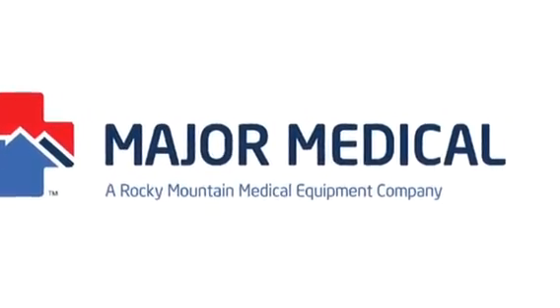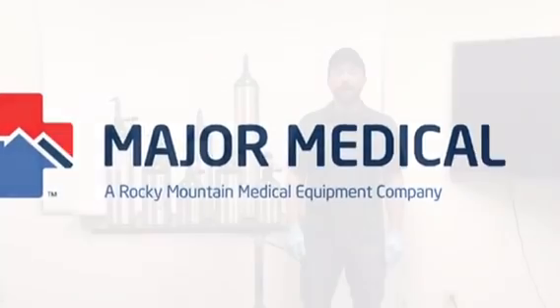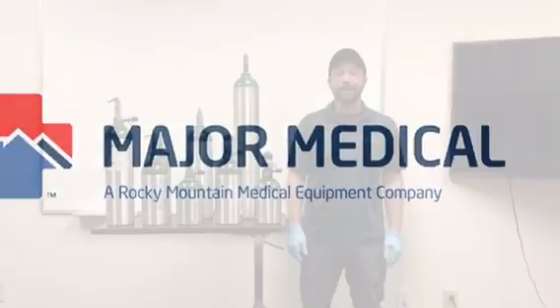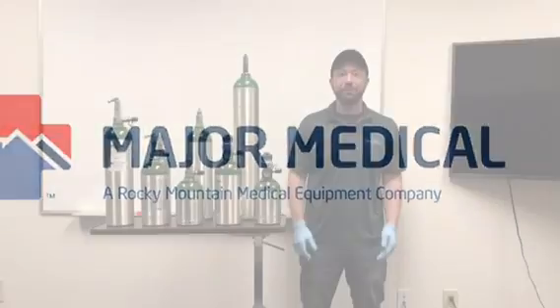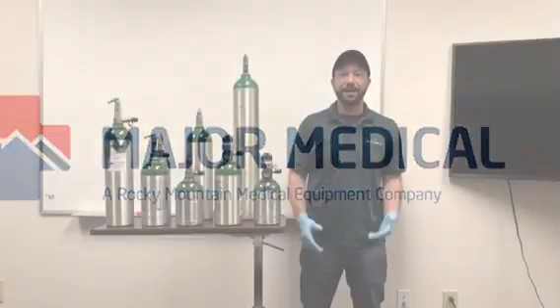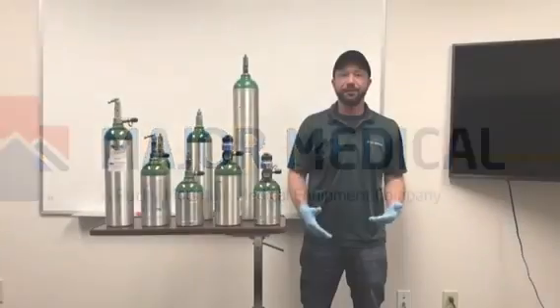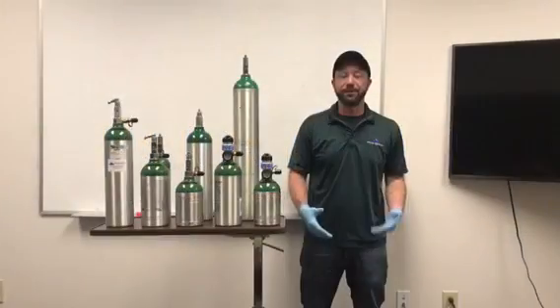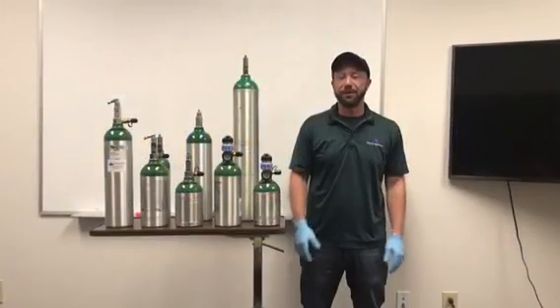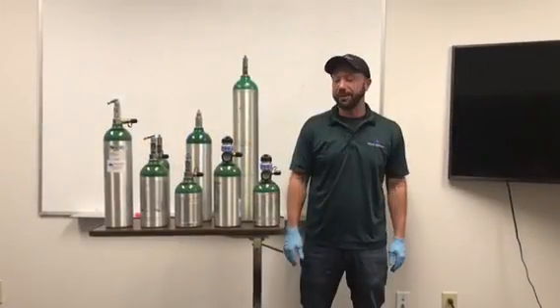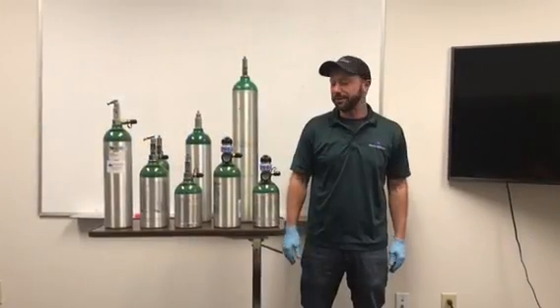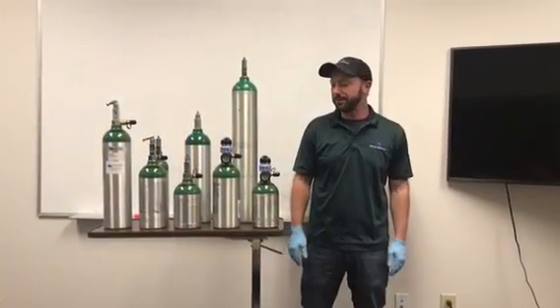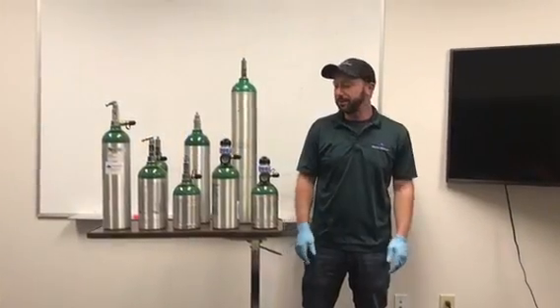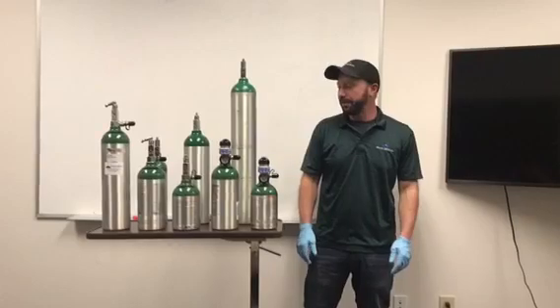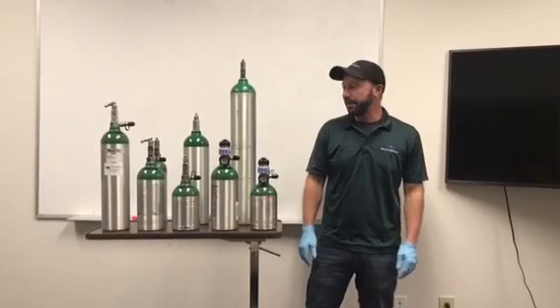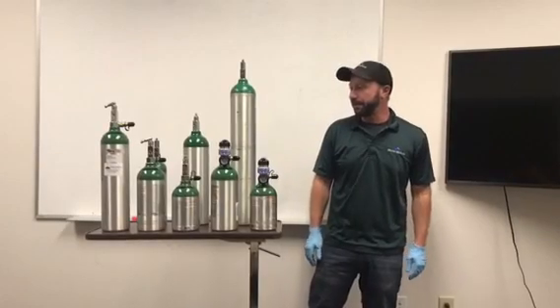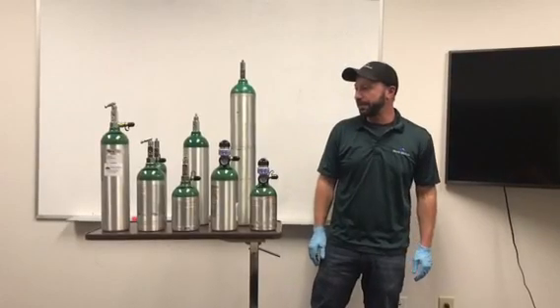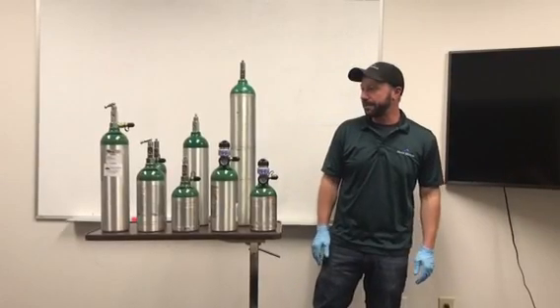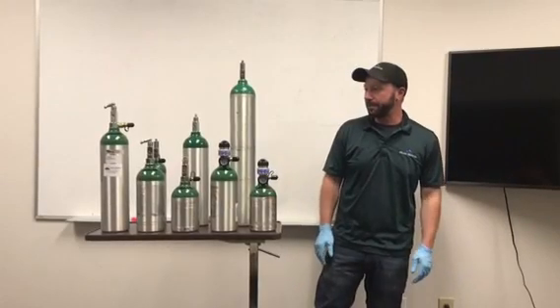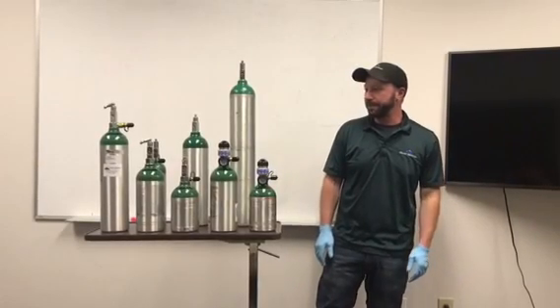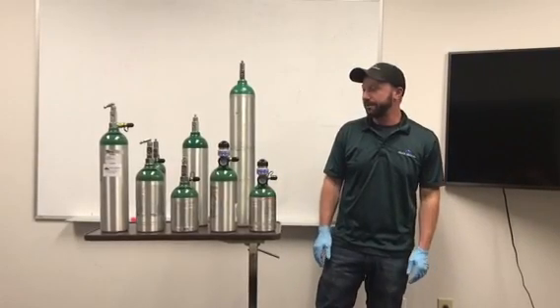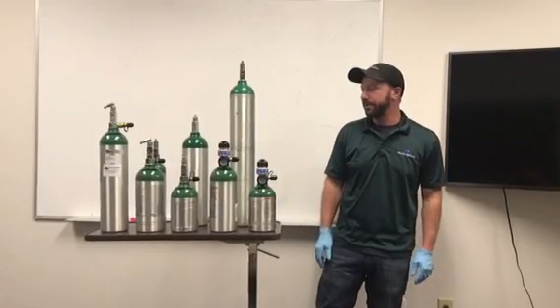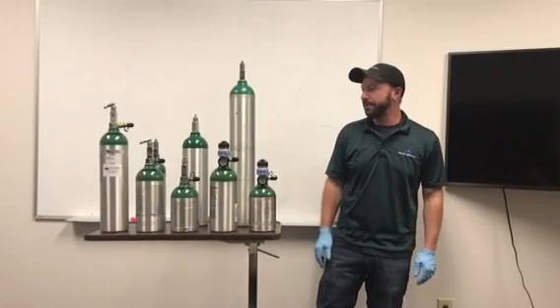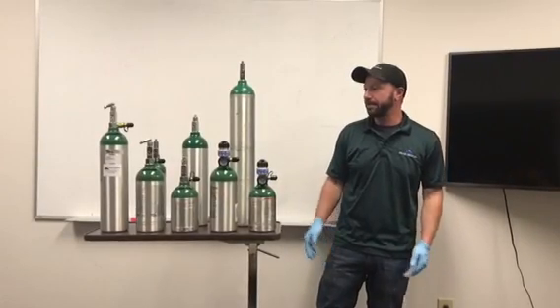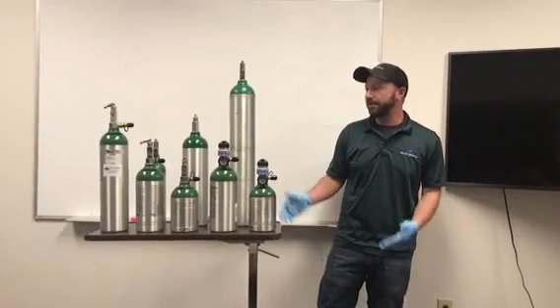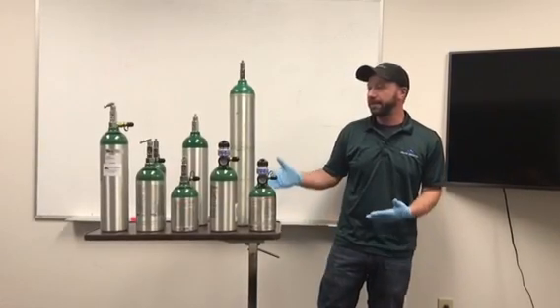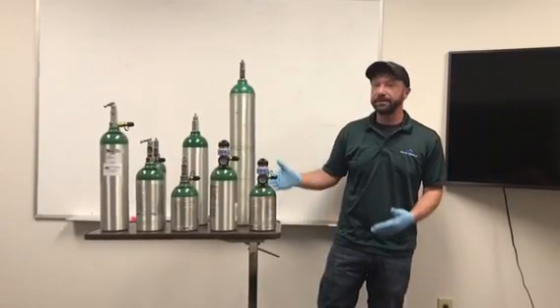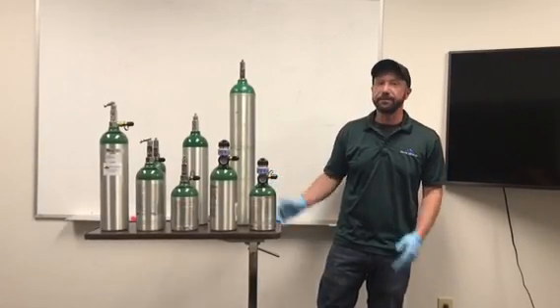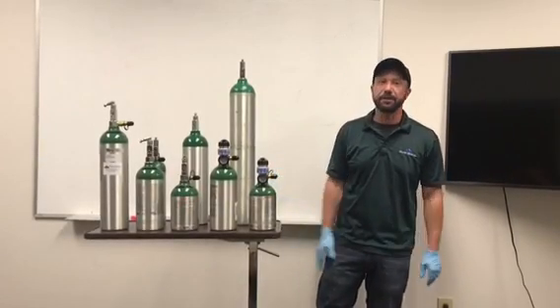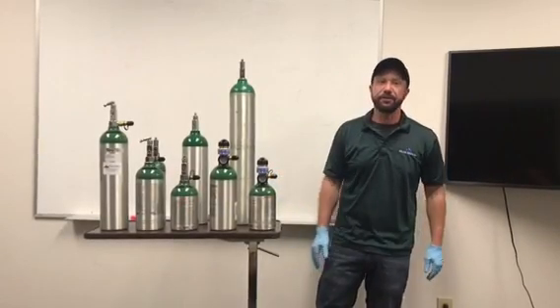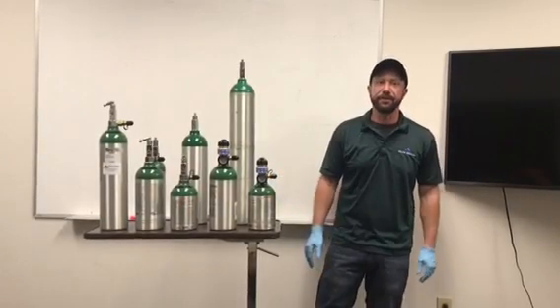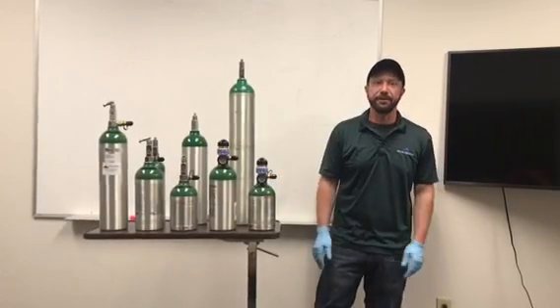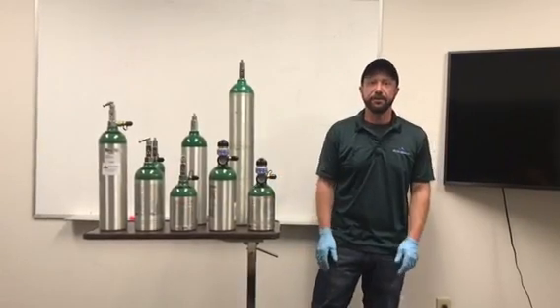Hi, I'm Fadi with Major Medical. Today we're going to talk about the different types and sizes of oxygen cylinders.